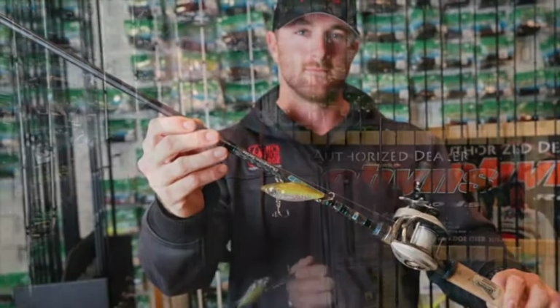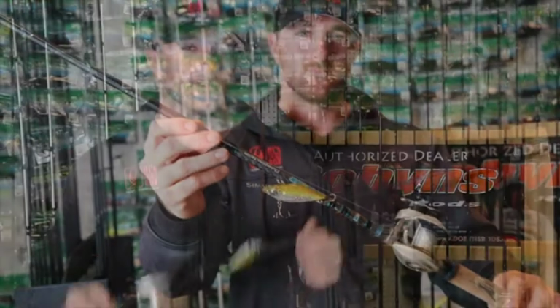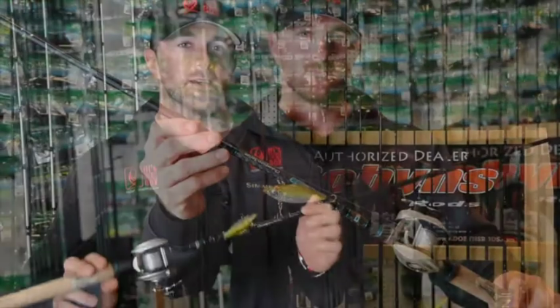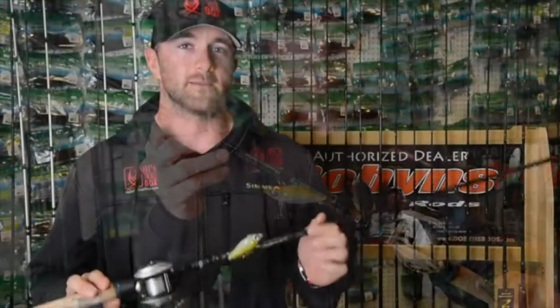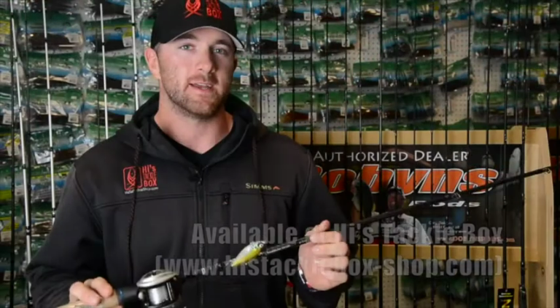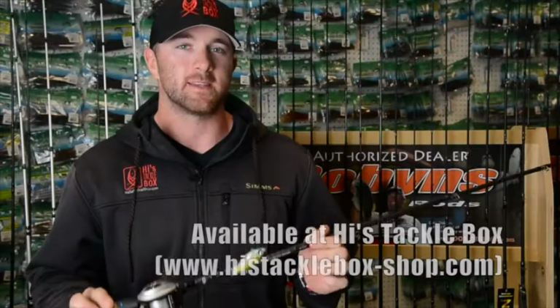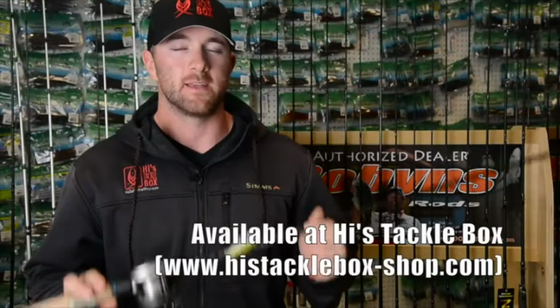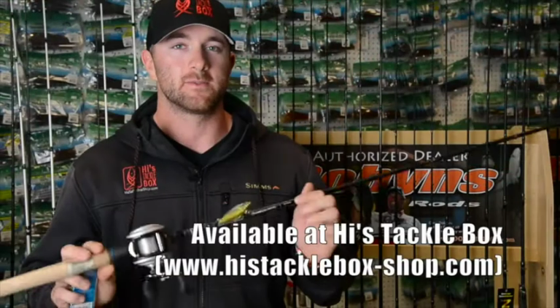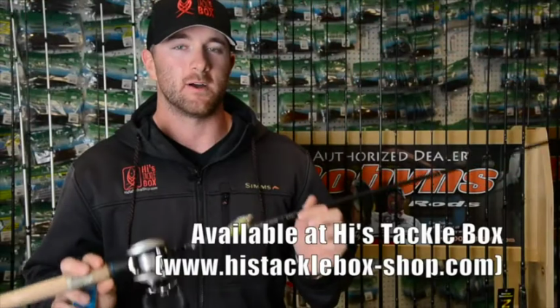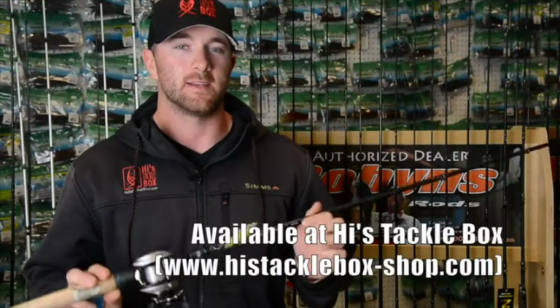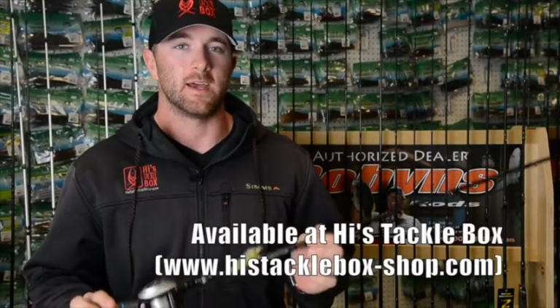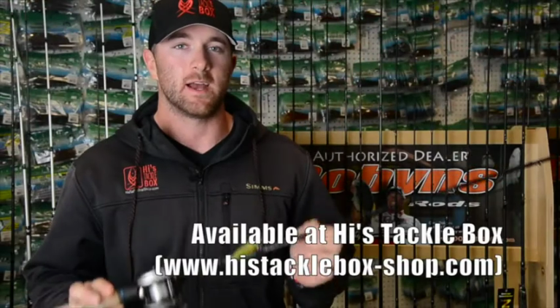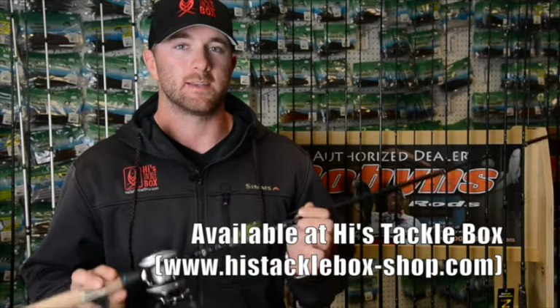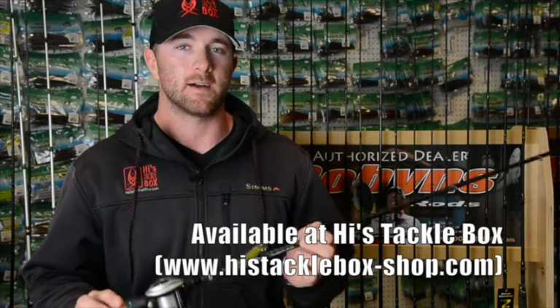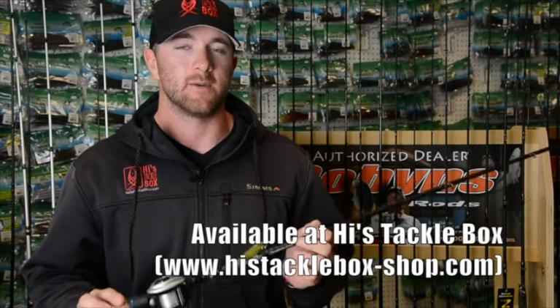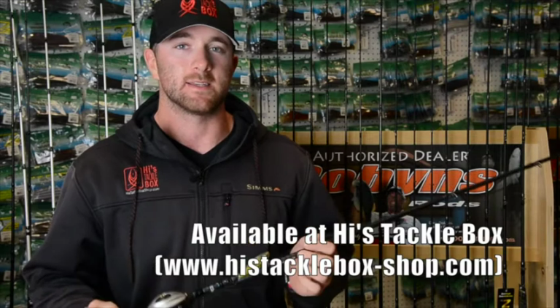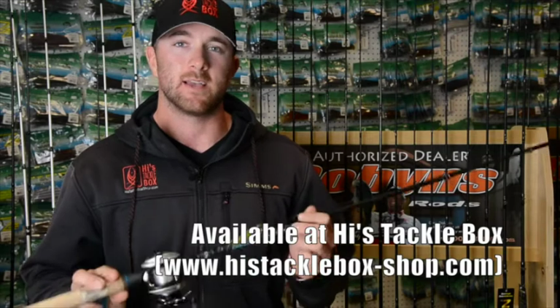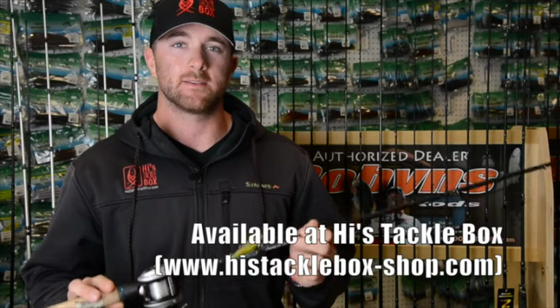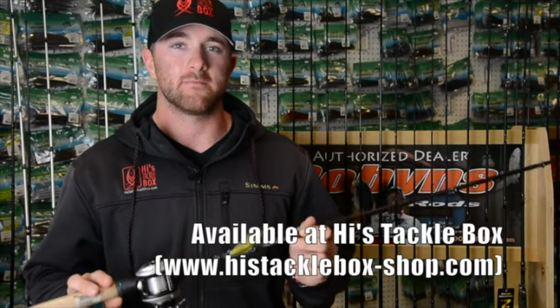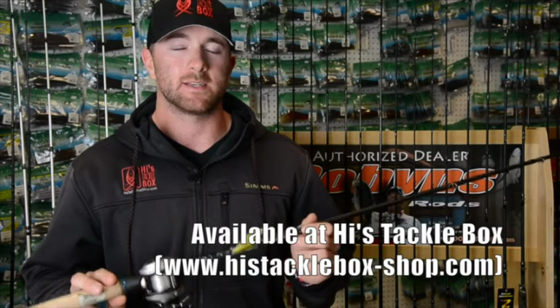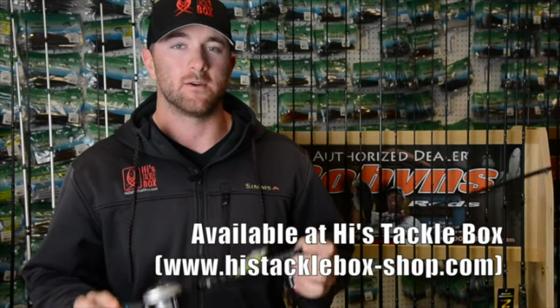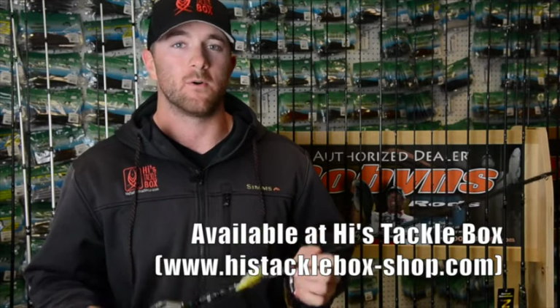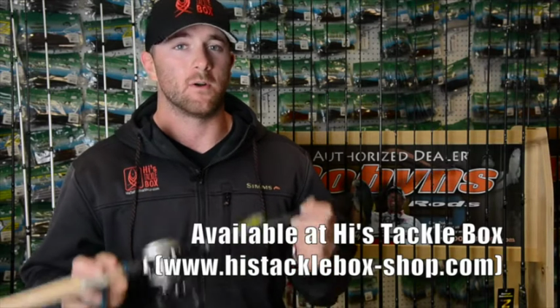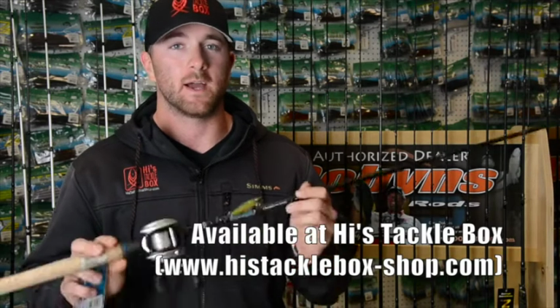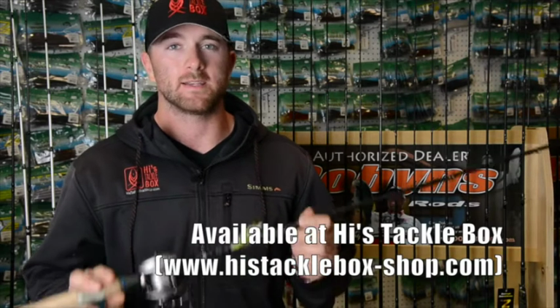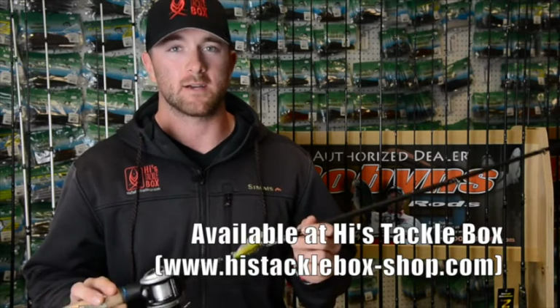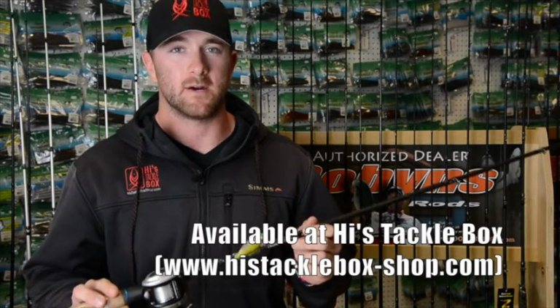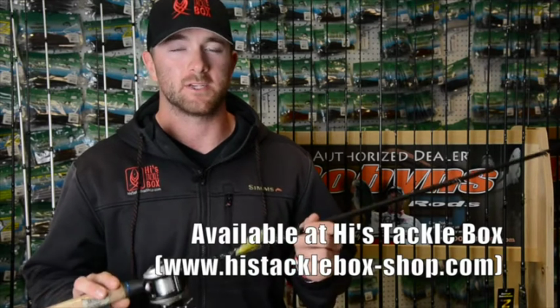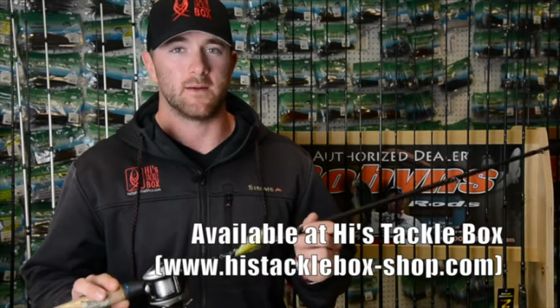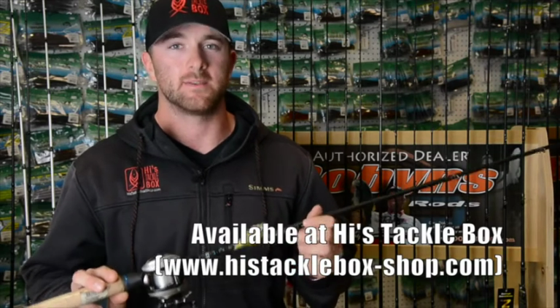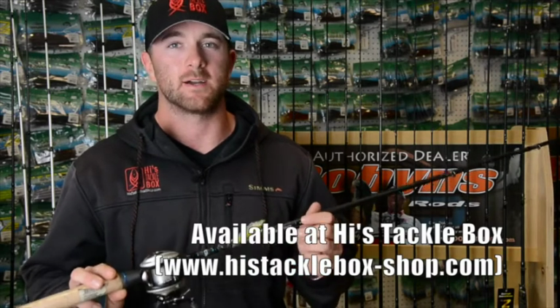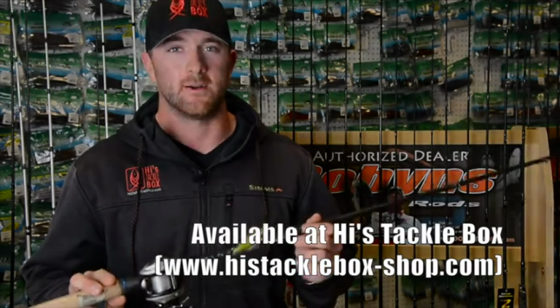Get these baits and these rods at Highest Tackle Box in South San Francisco or on HighestTackleBoxShop.com.